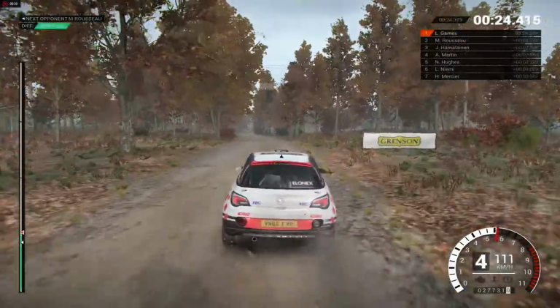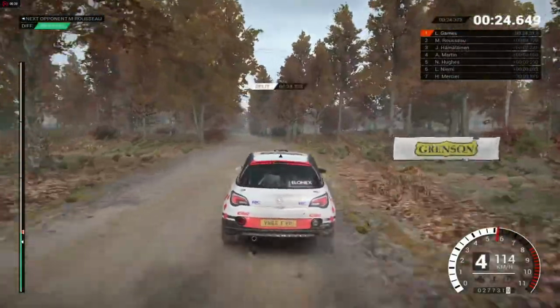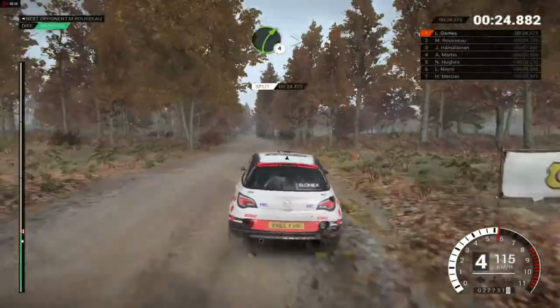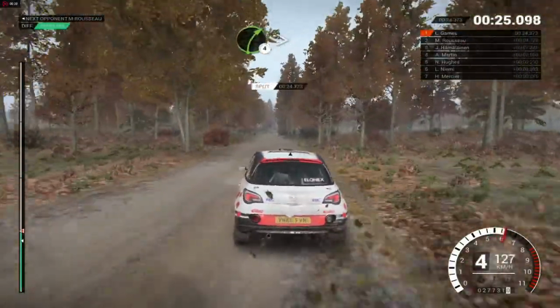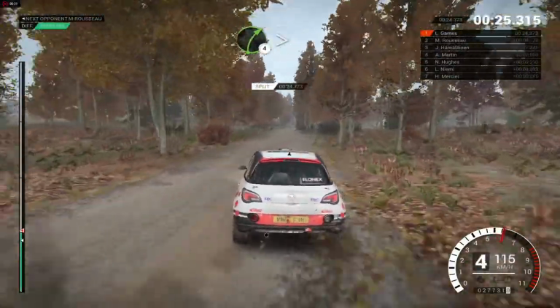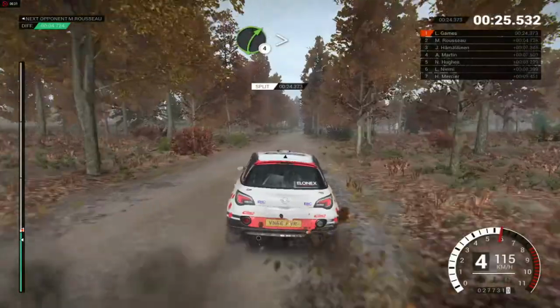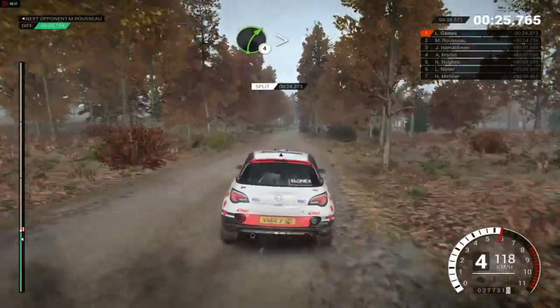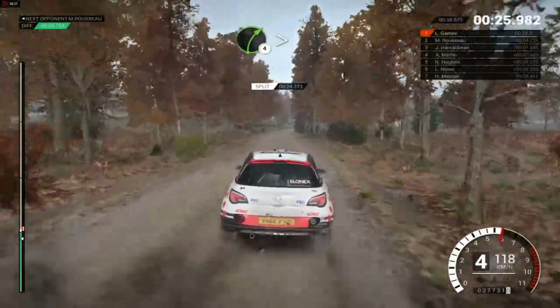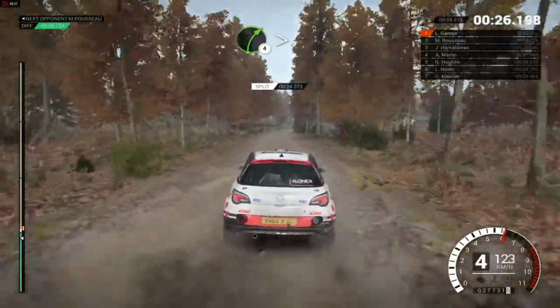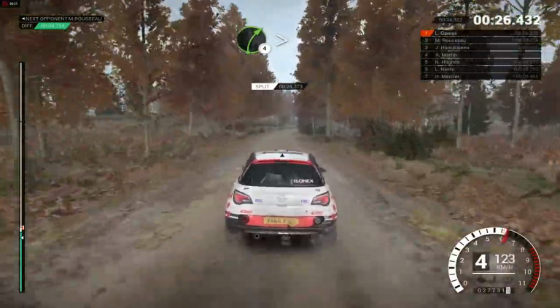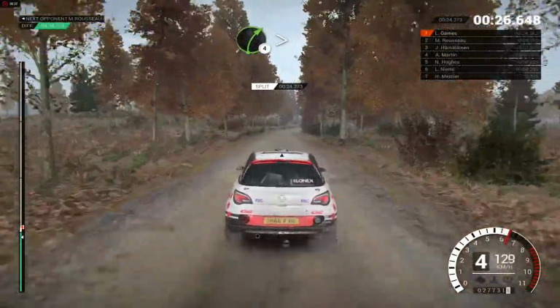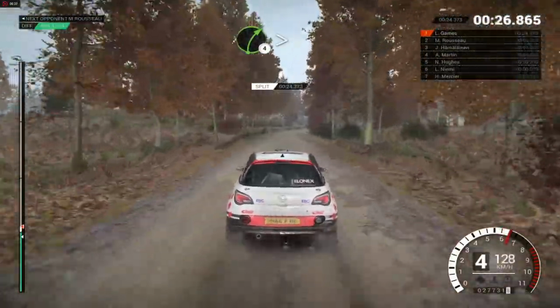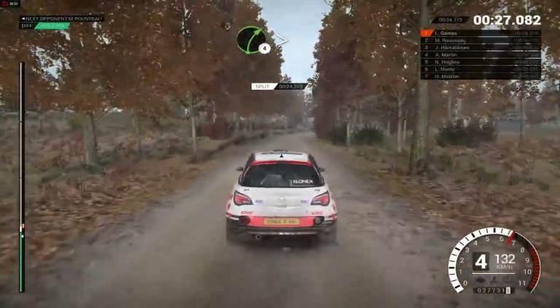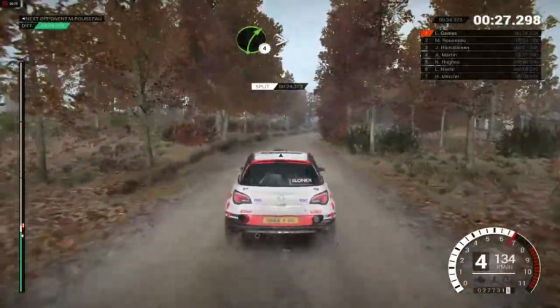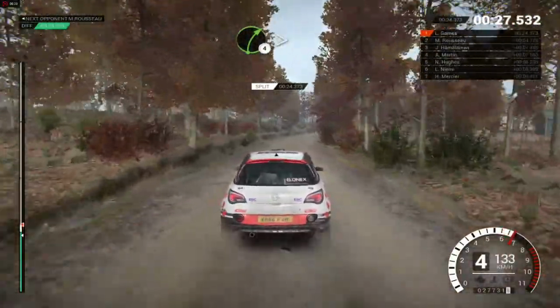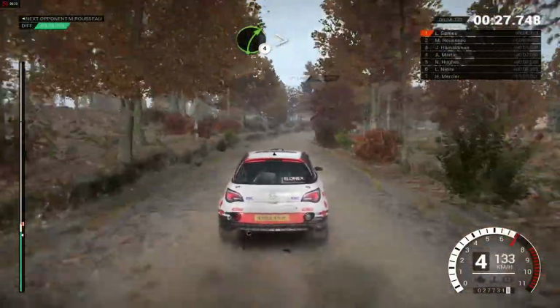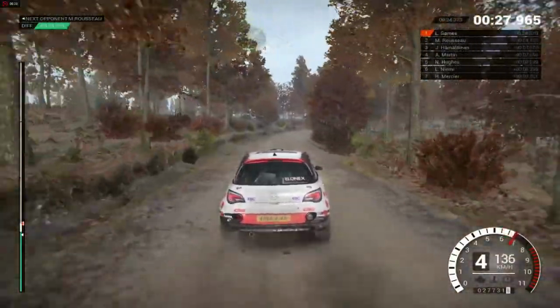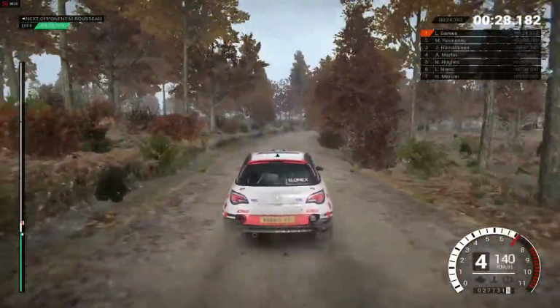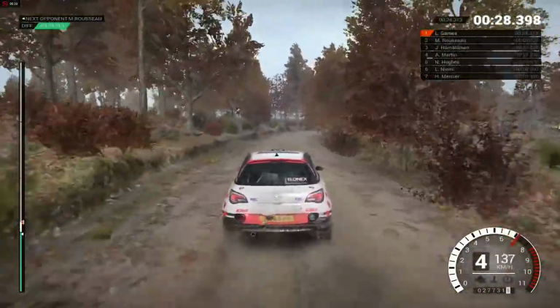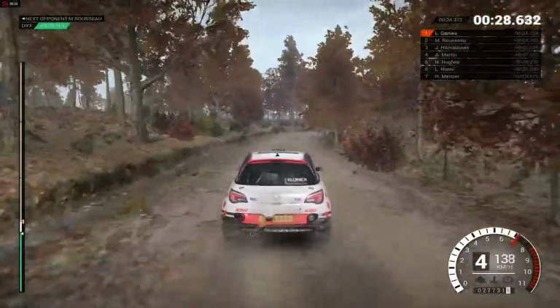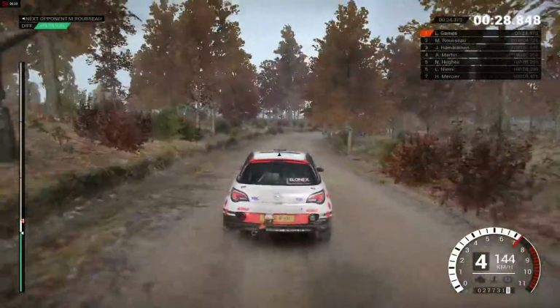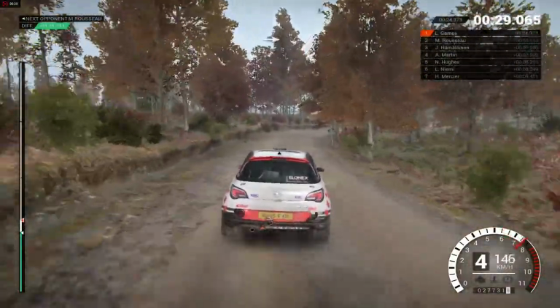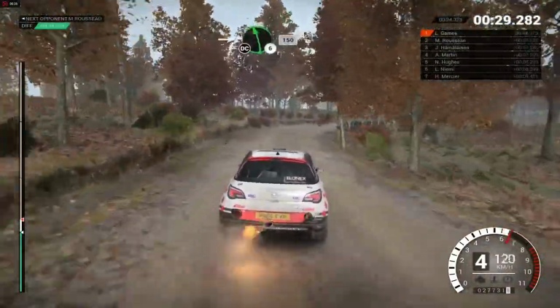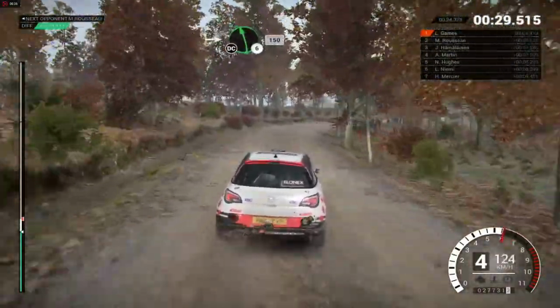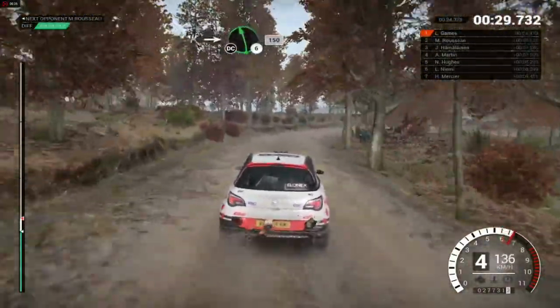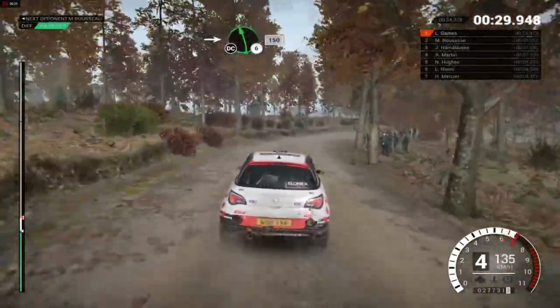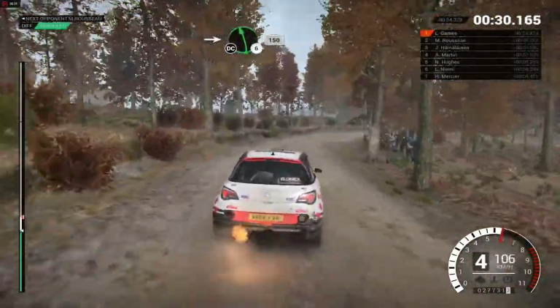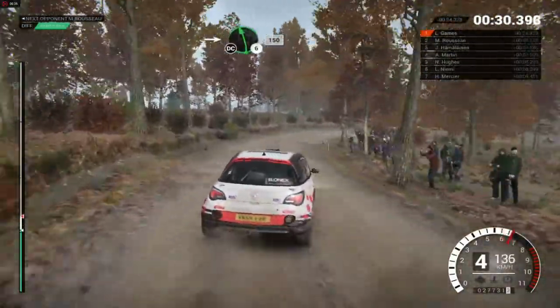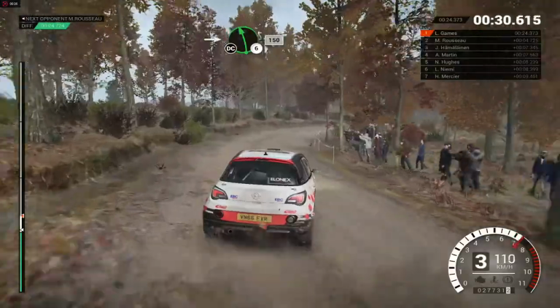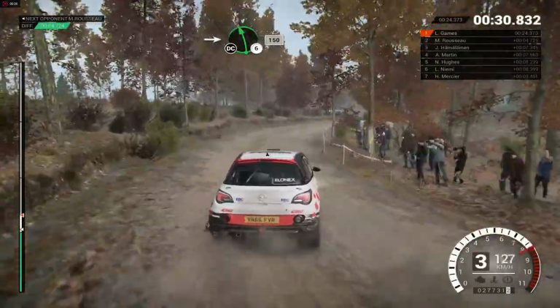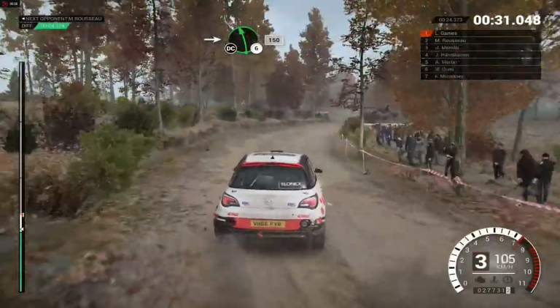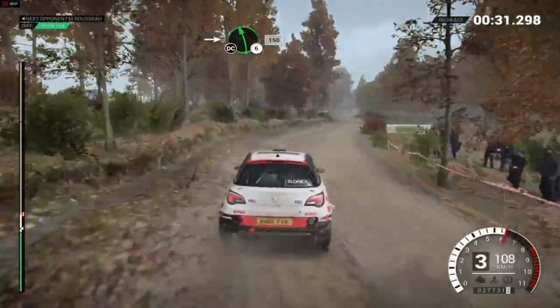Right four, long, tight, keep in. Into left six, don't cut, 150.